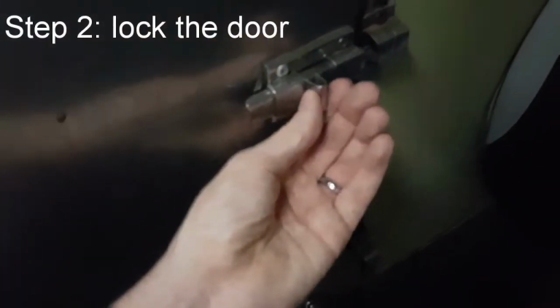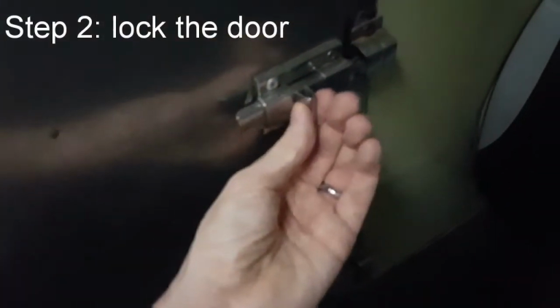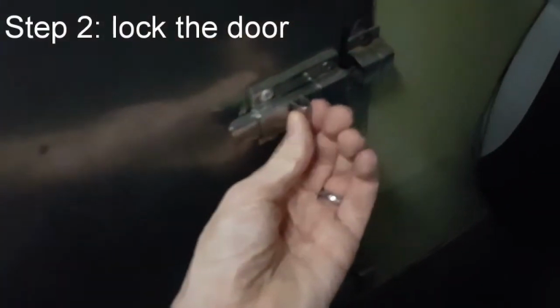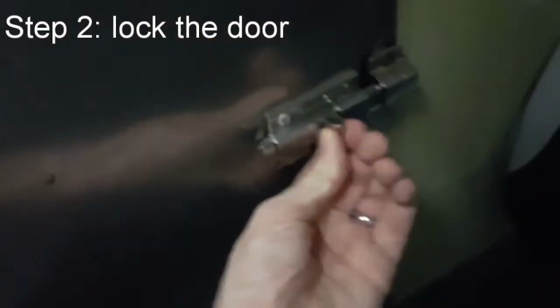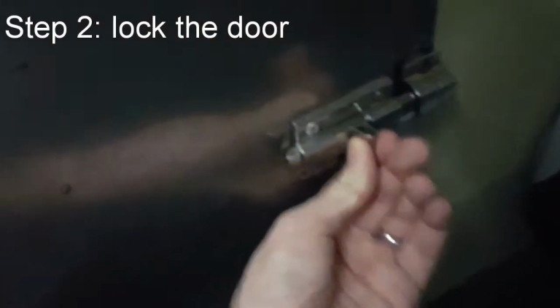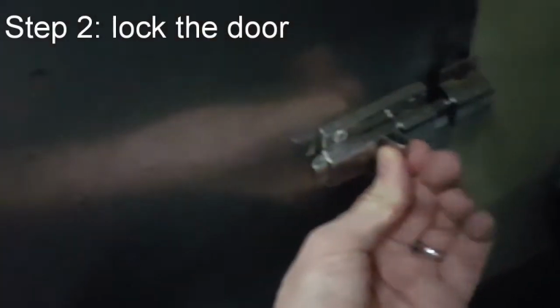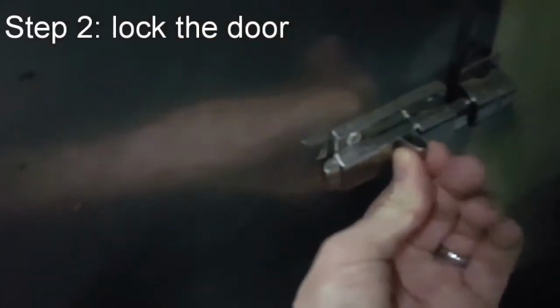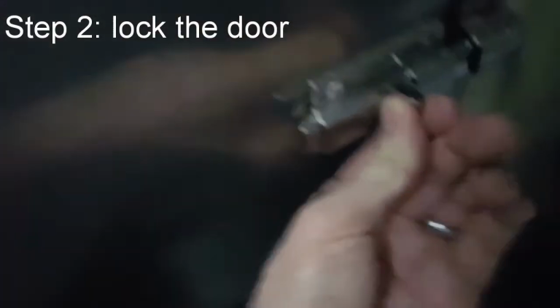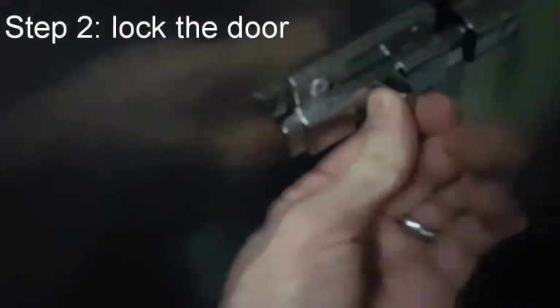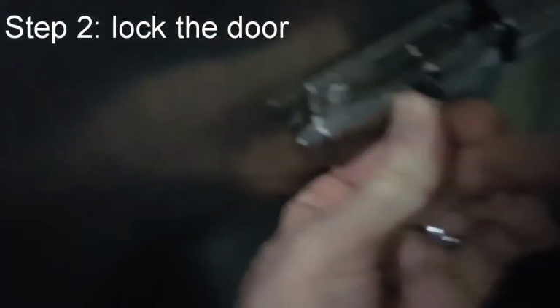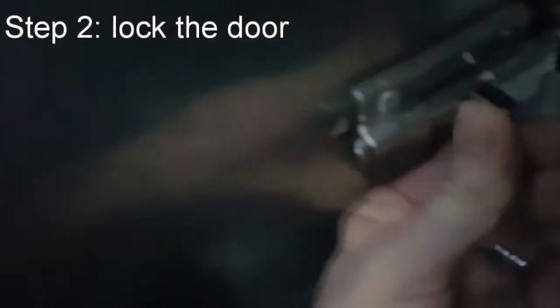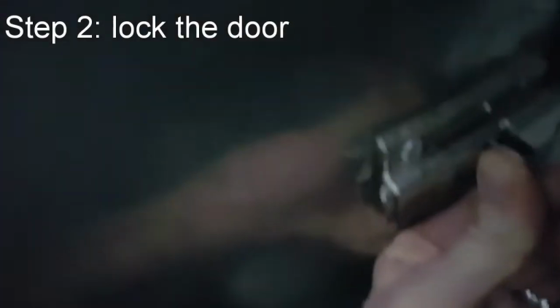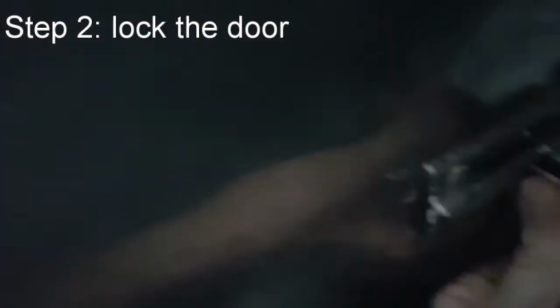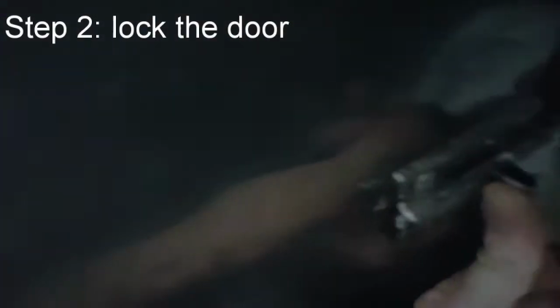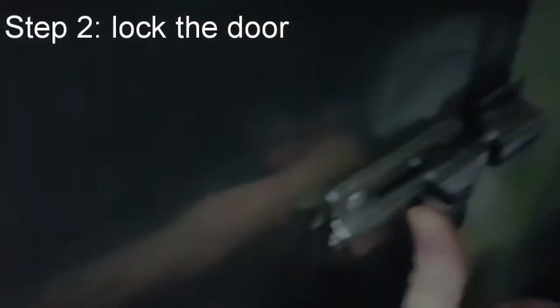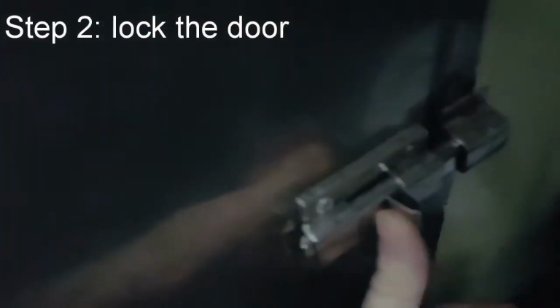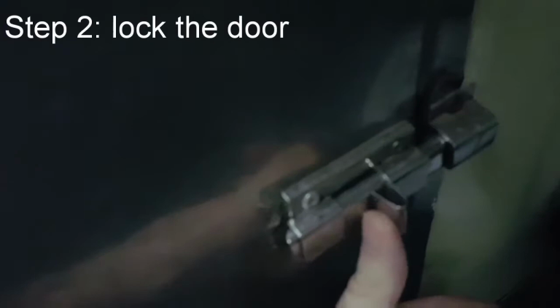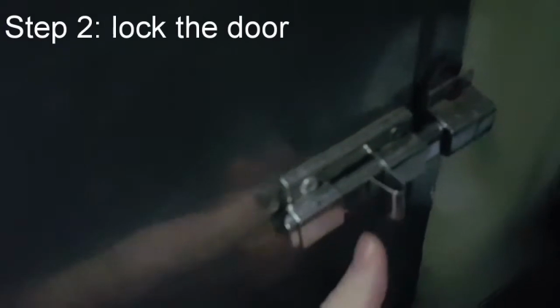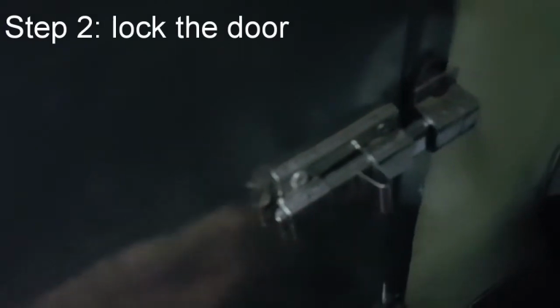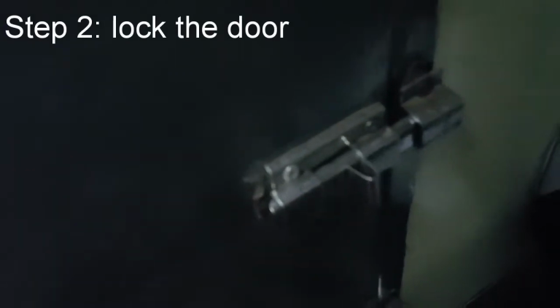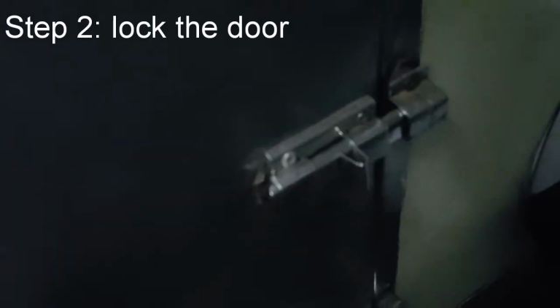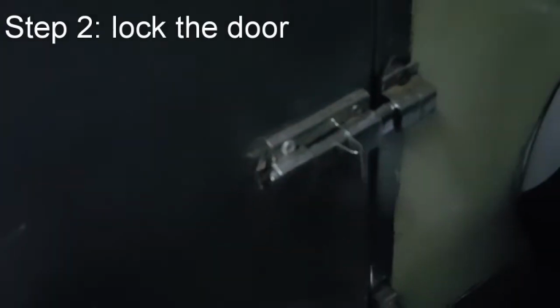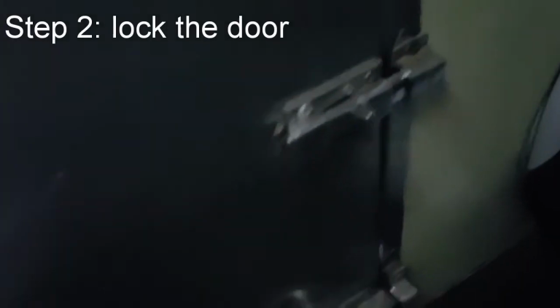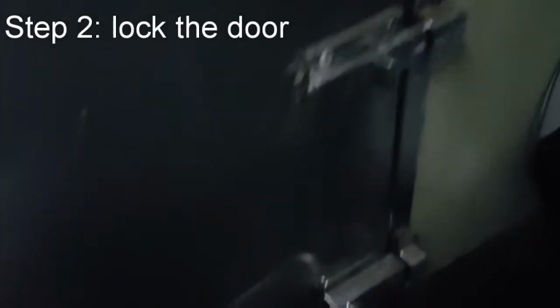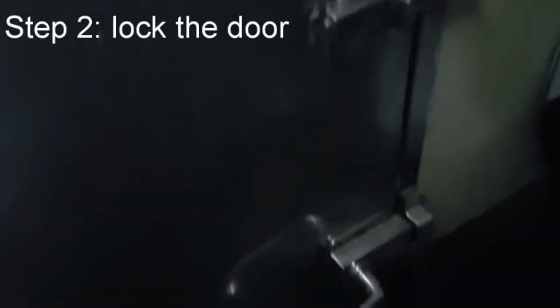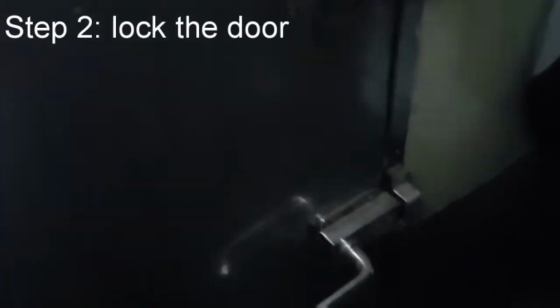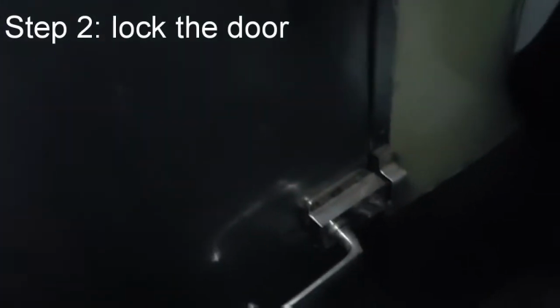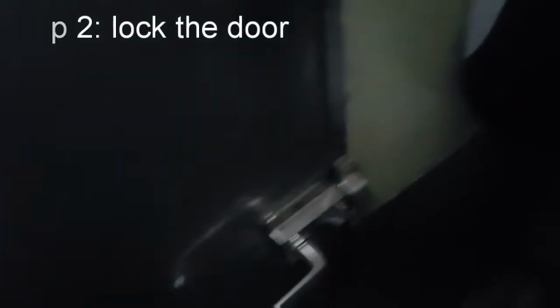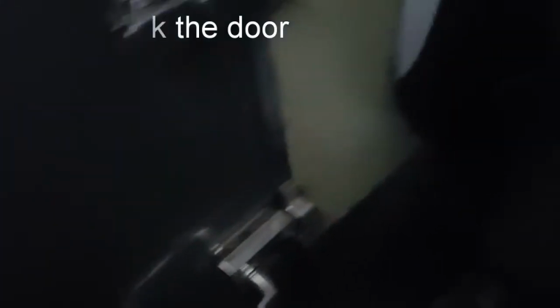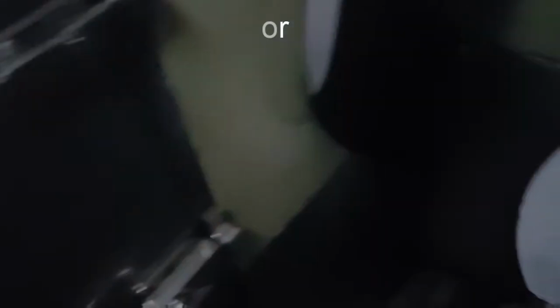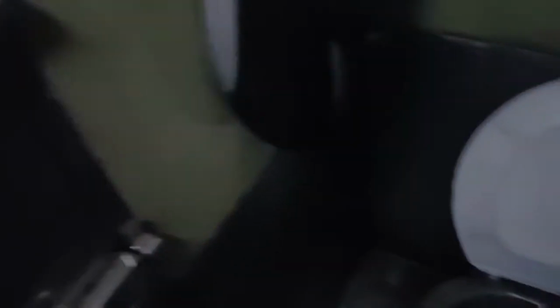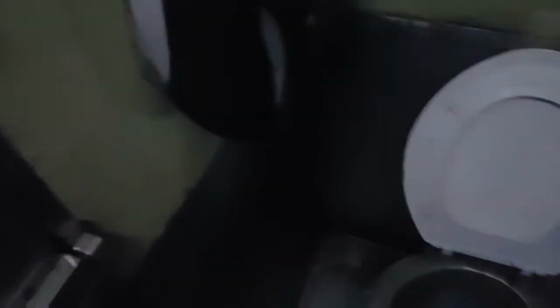Open the door. Get in. Lock the door. That is a crucial point.